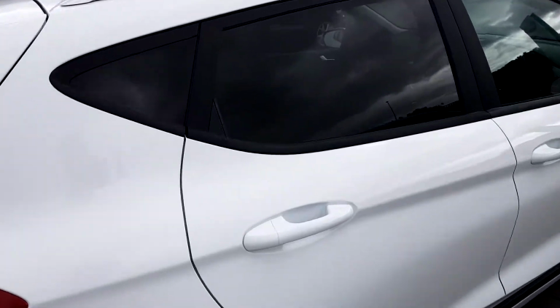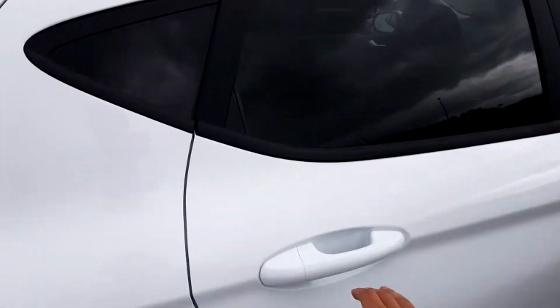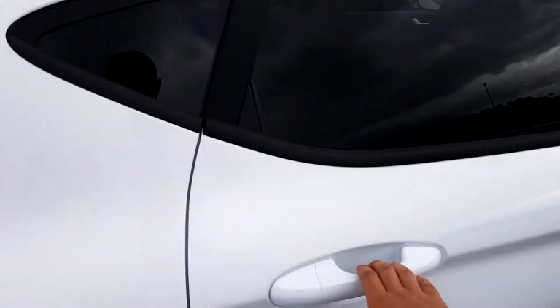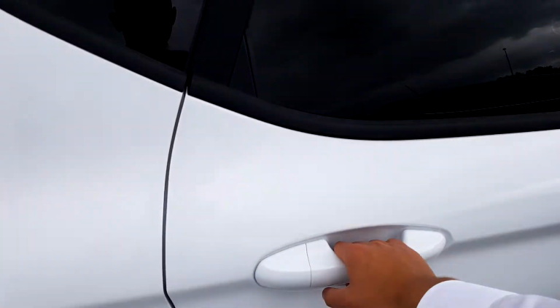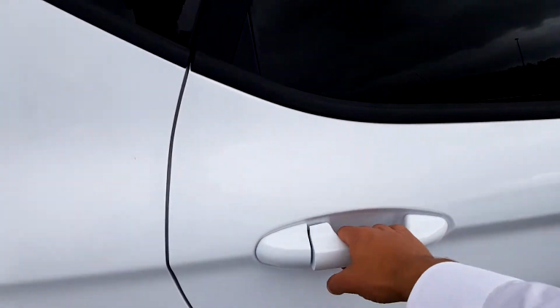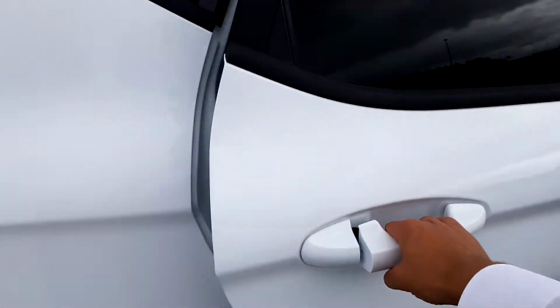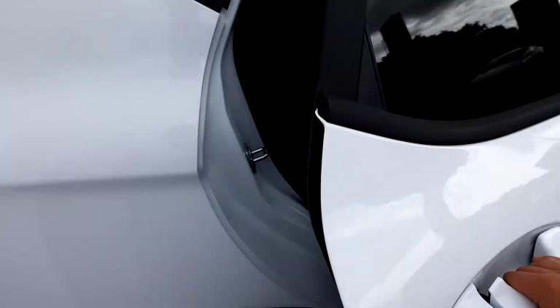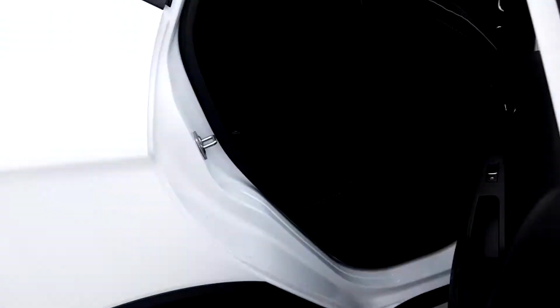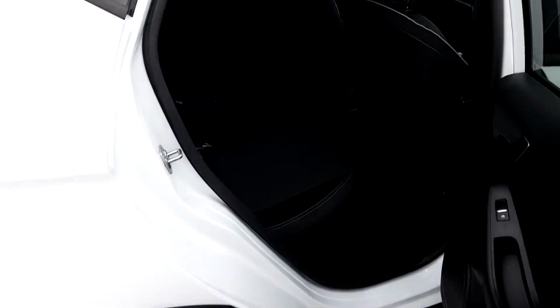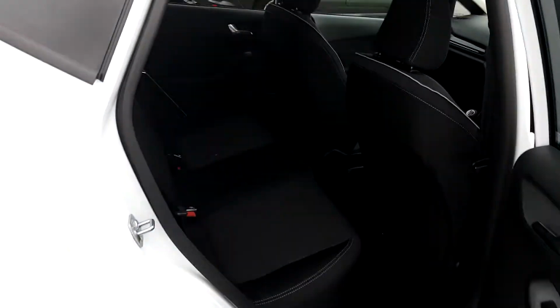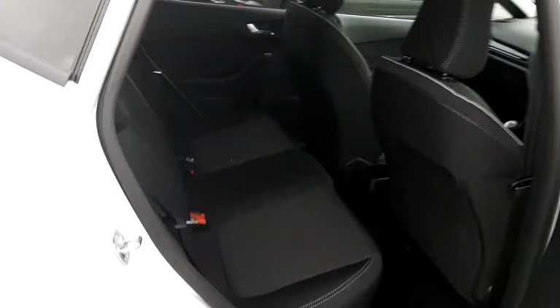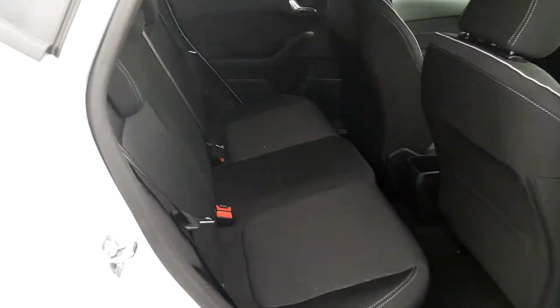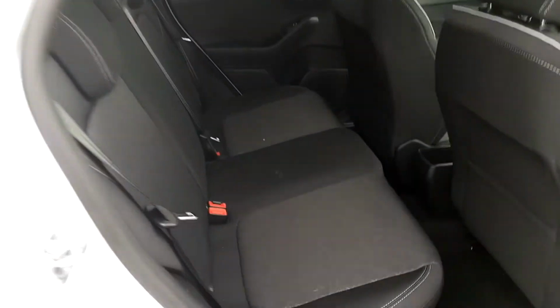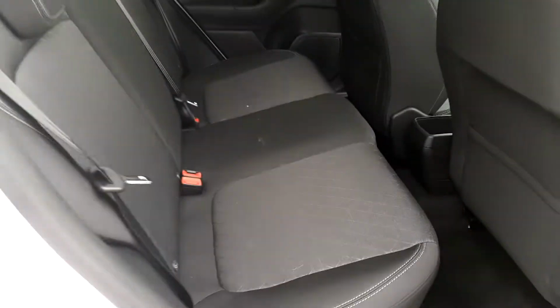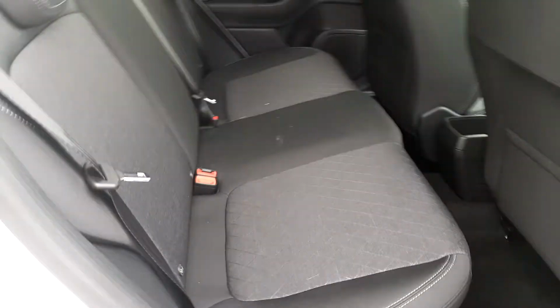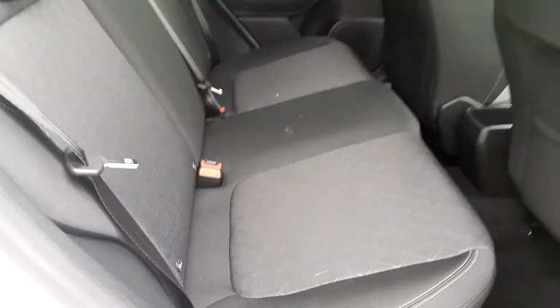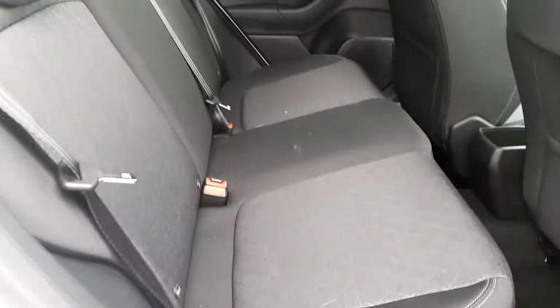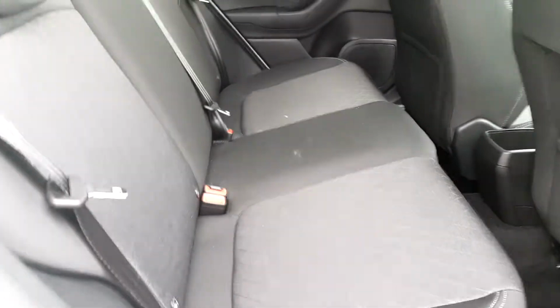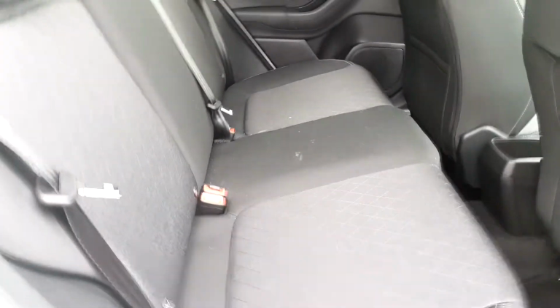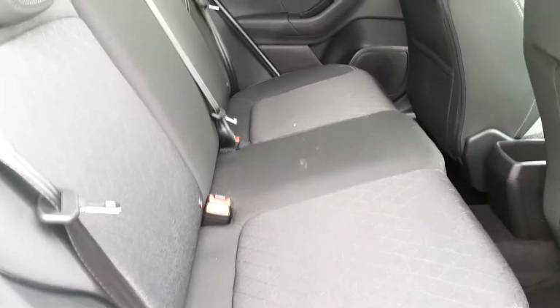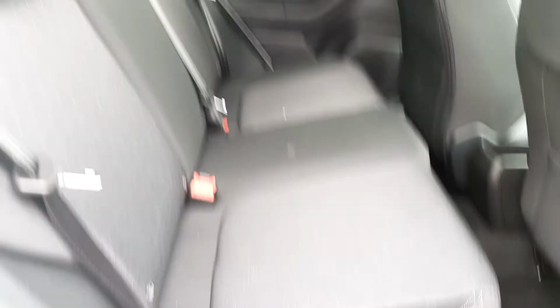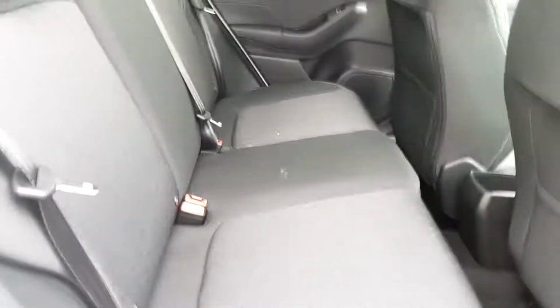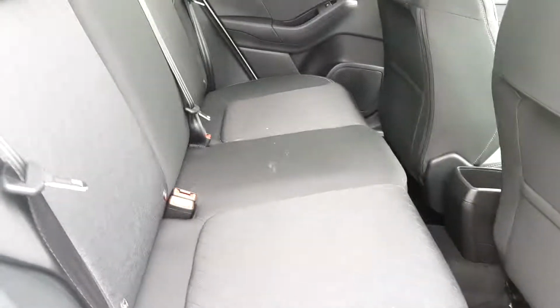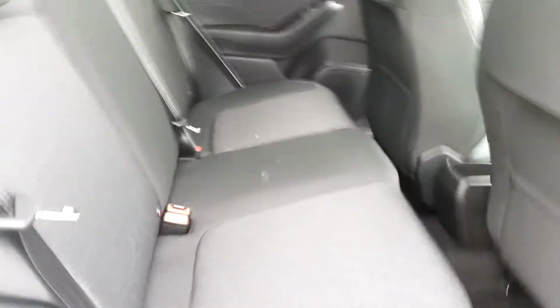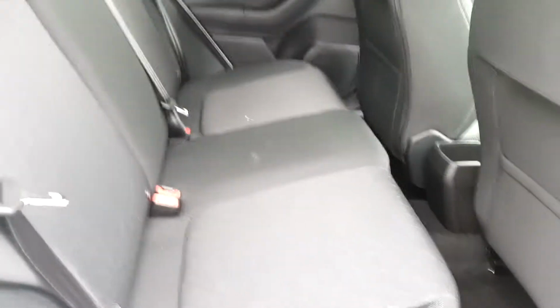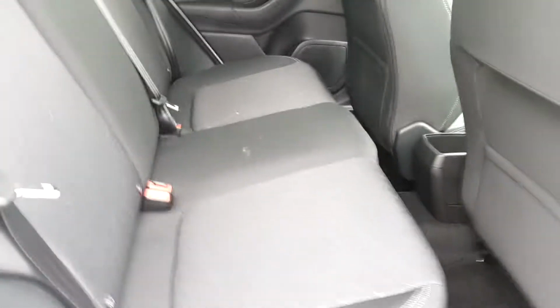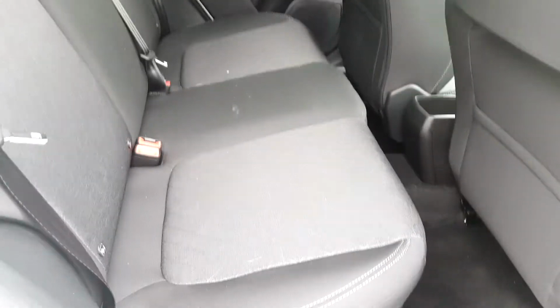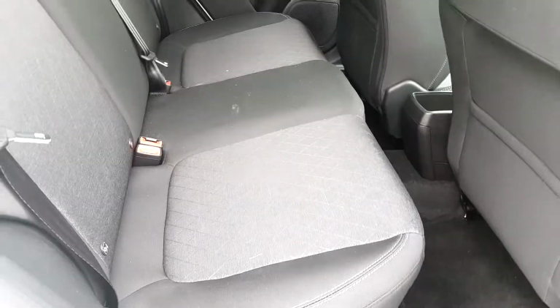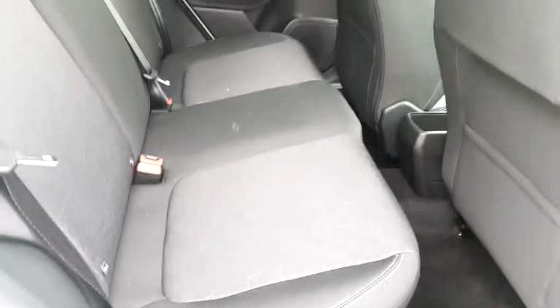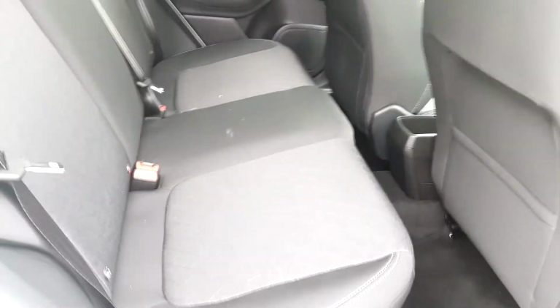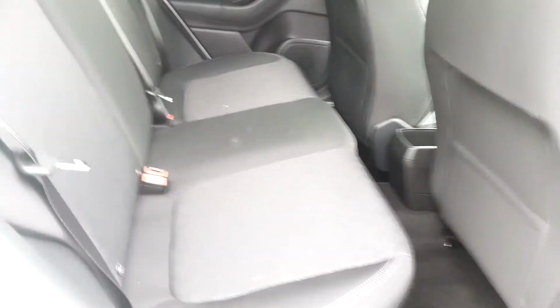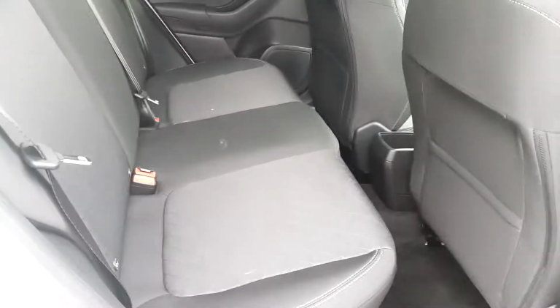Now we get to the back seats. We can see that the car has three three-point seat belts and isofix points on the two outer seats.